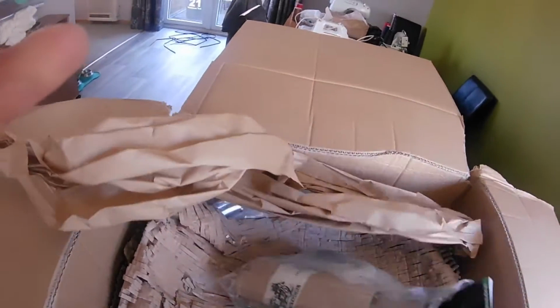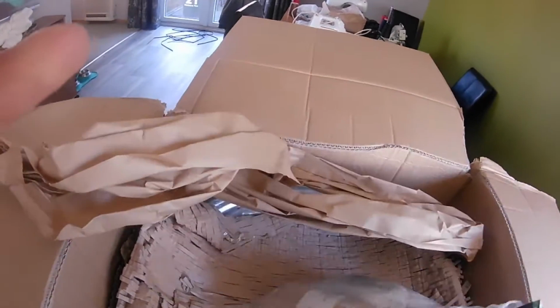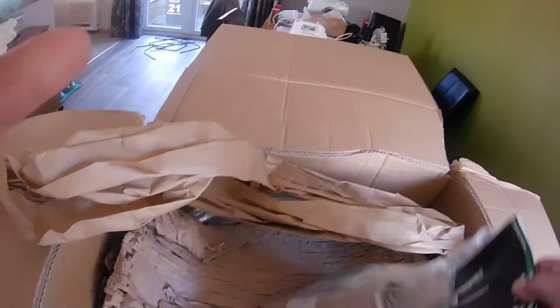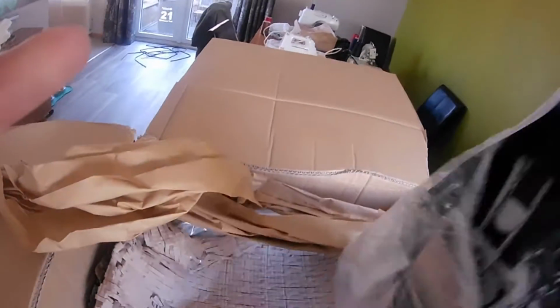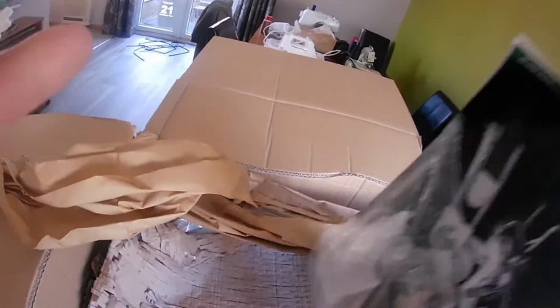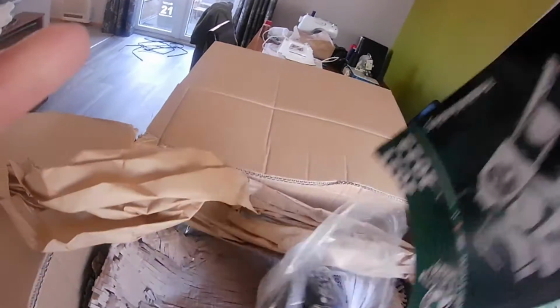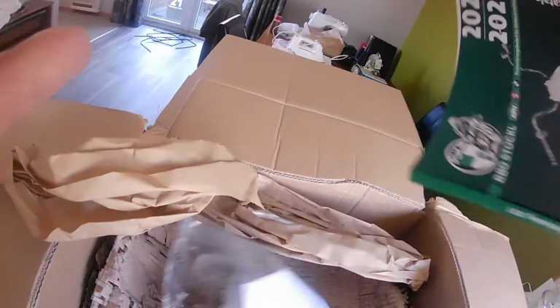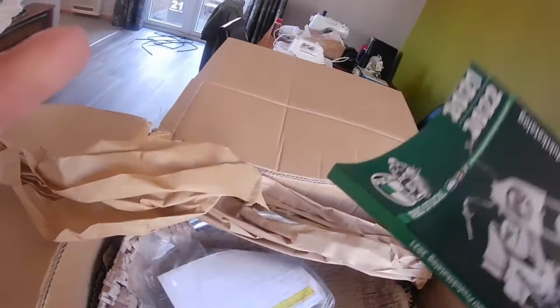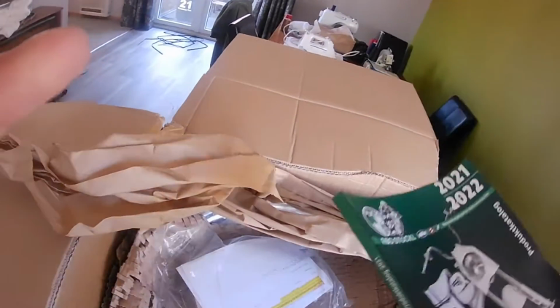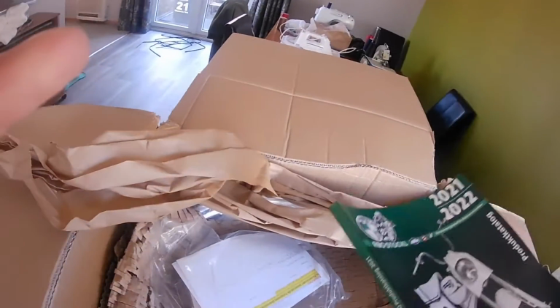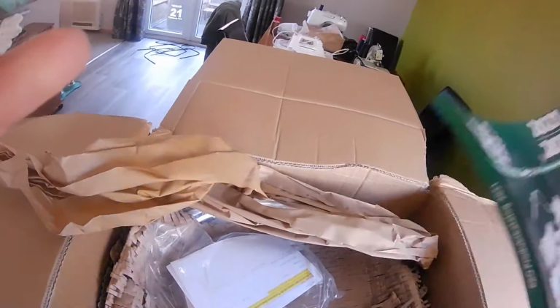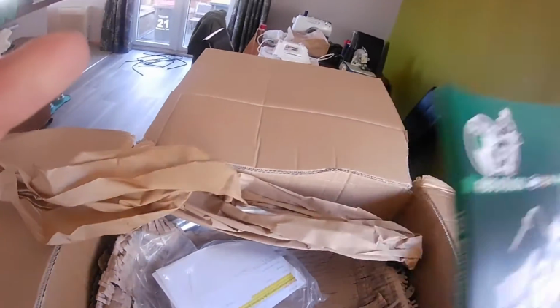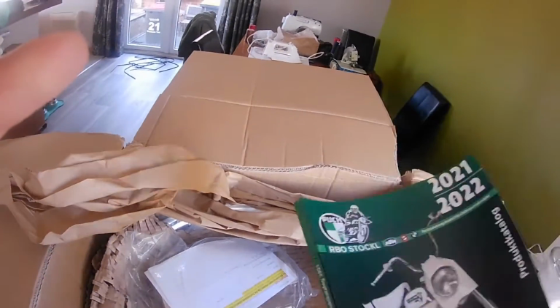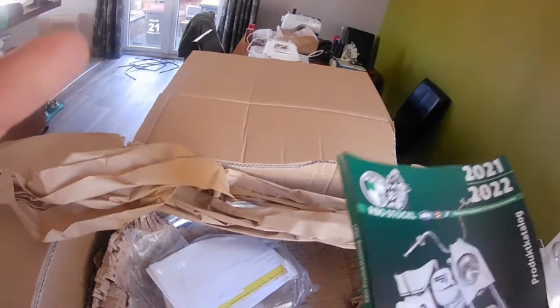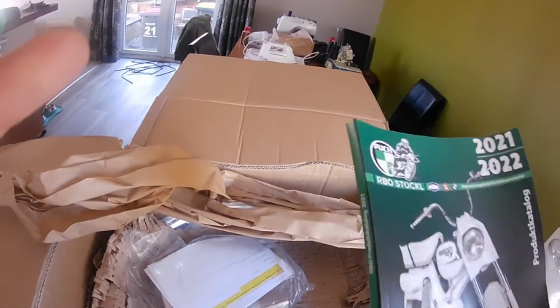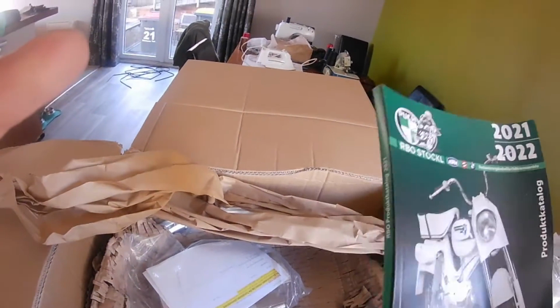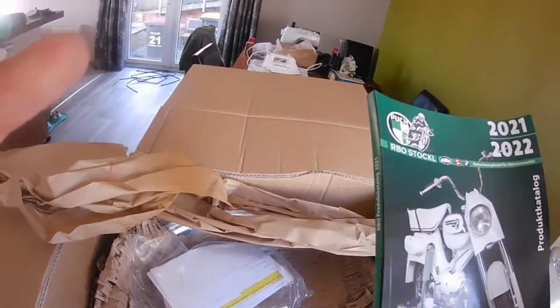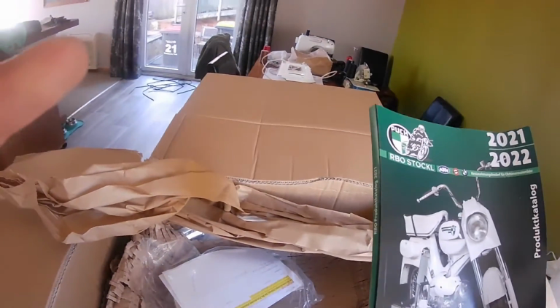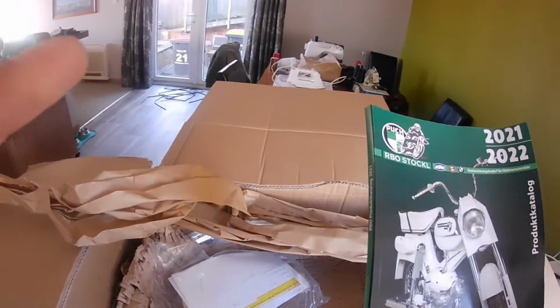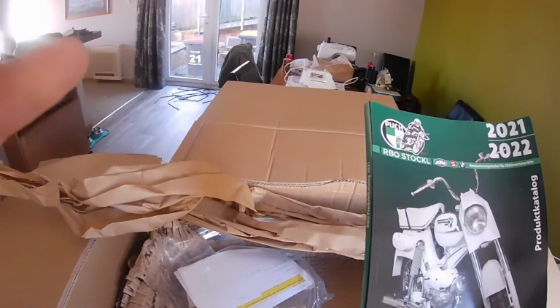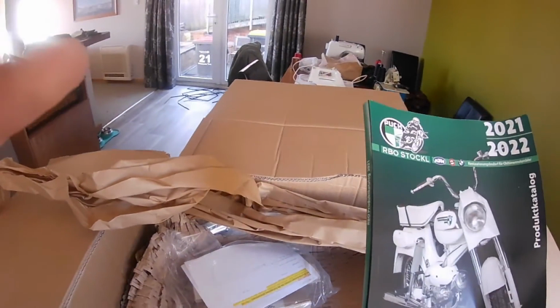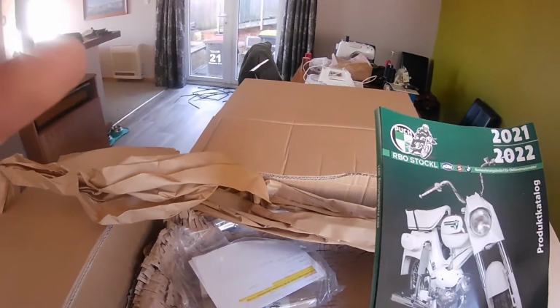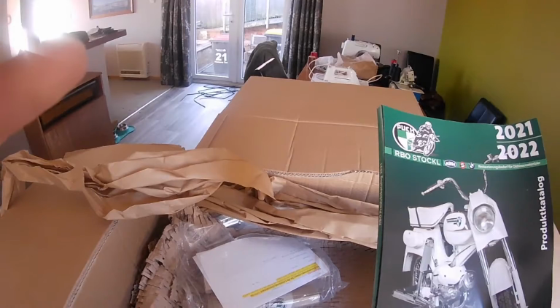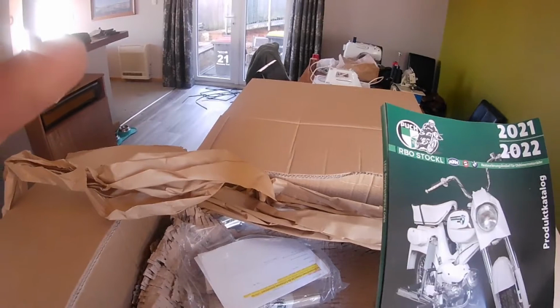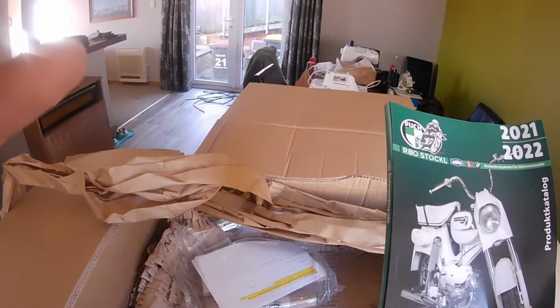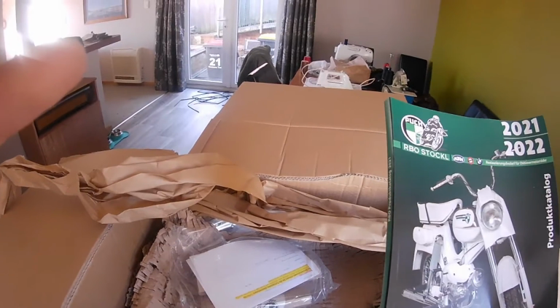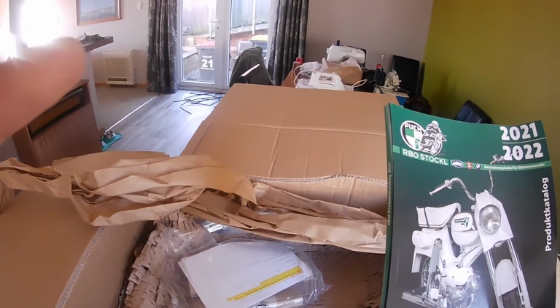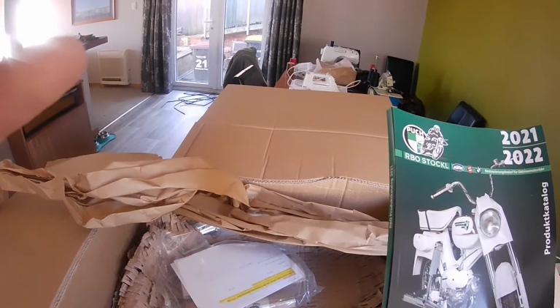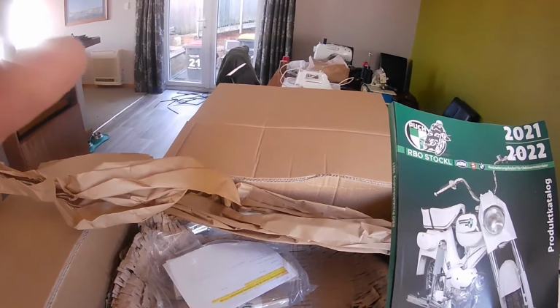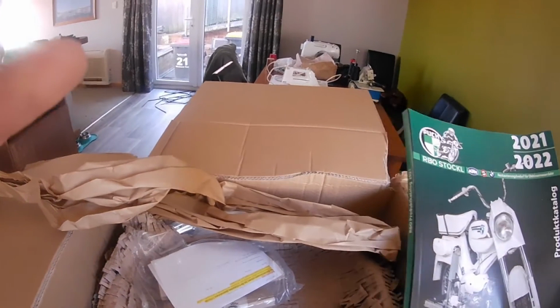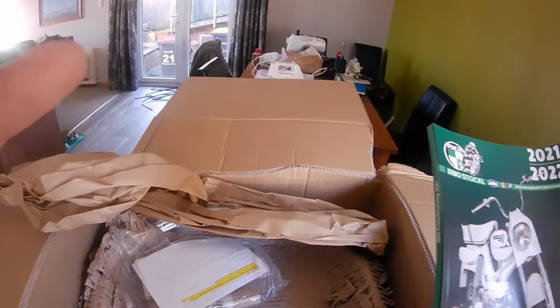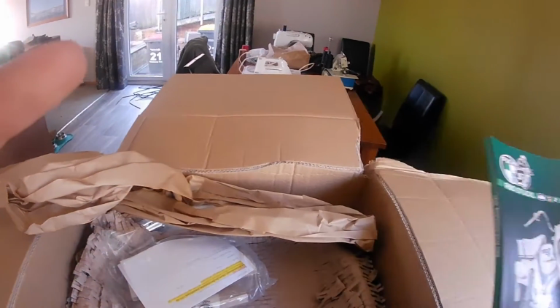The new catalogue. I hope this is not more than a kilo and pushed me over the 10 kilo mark.